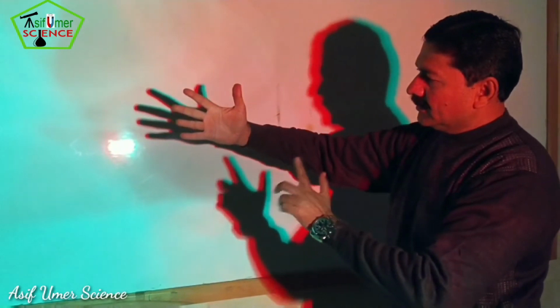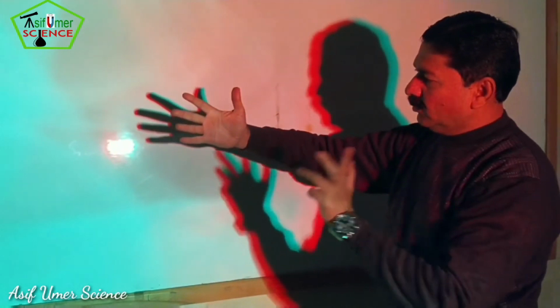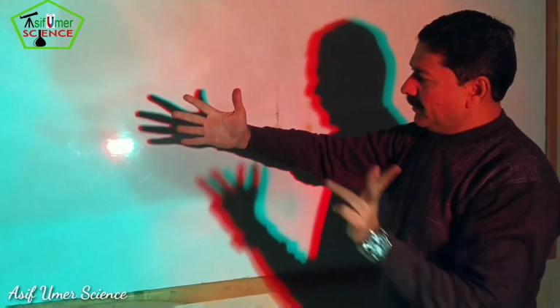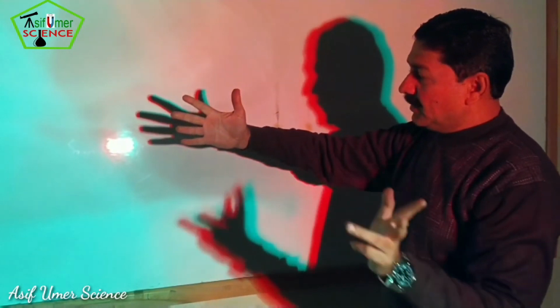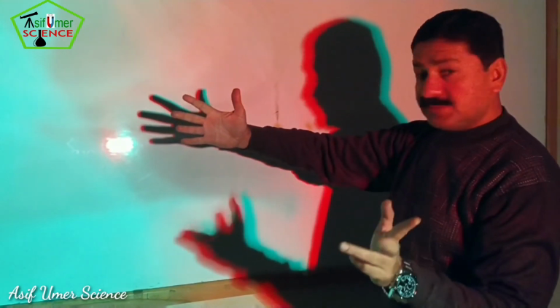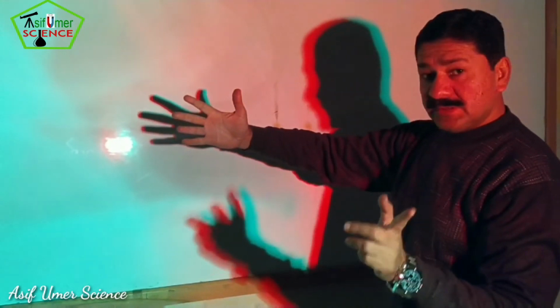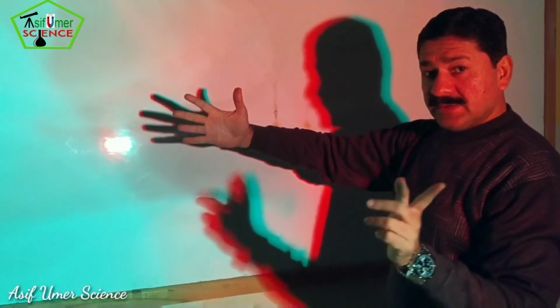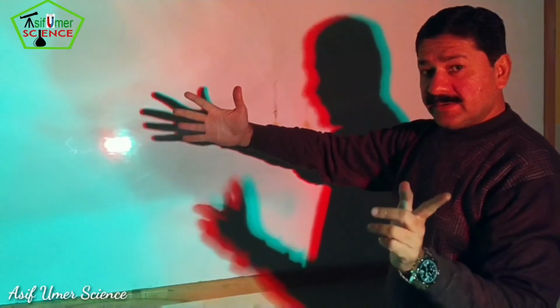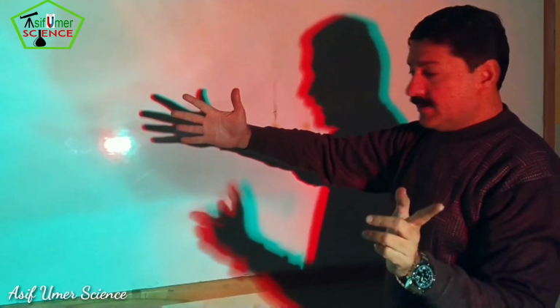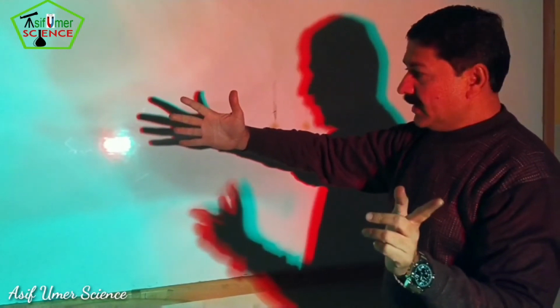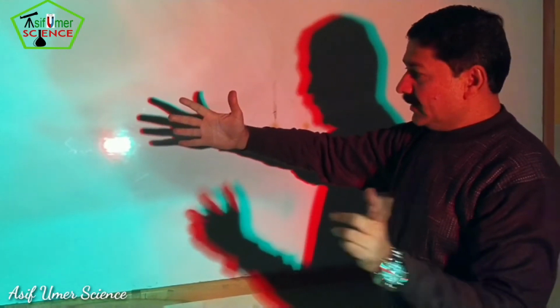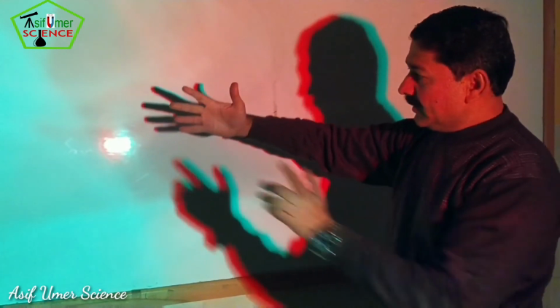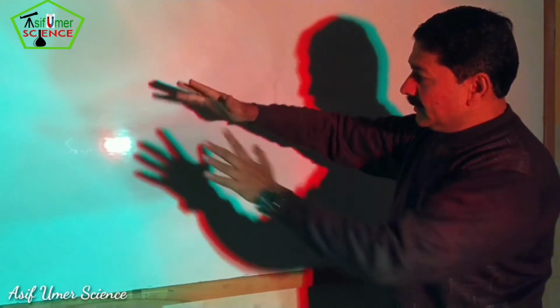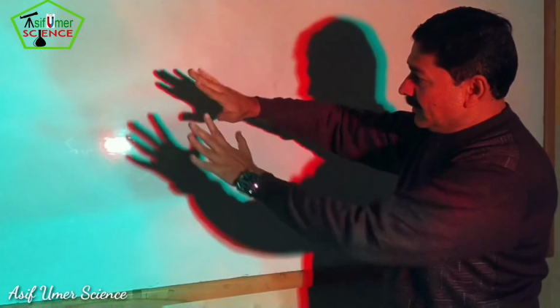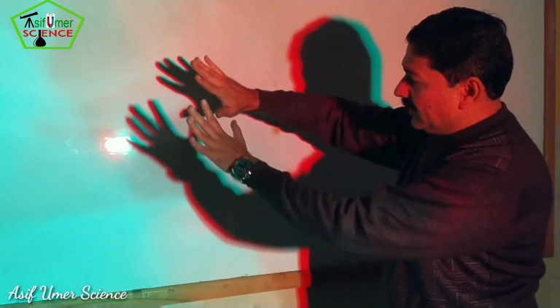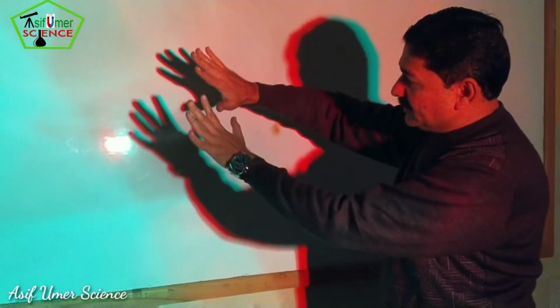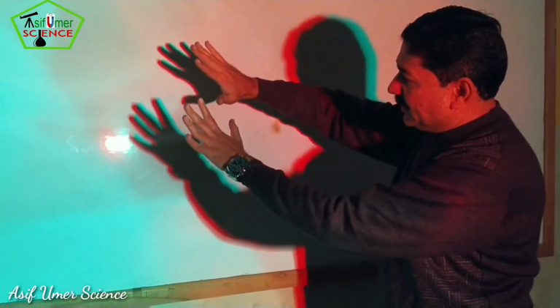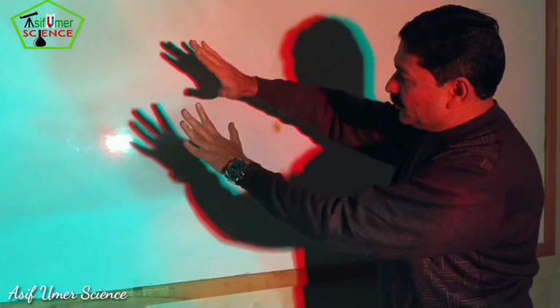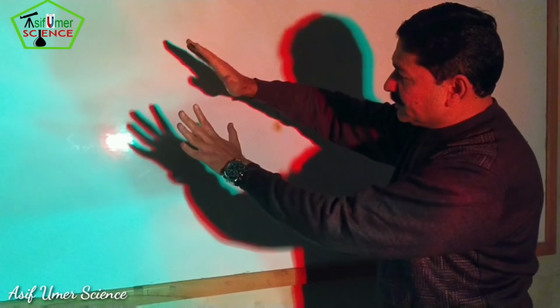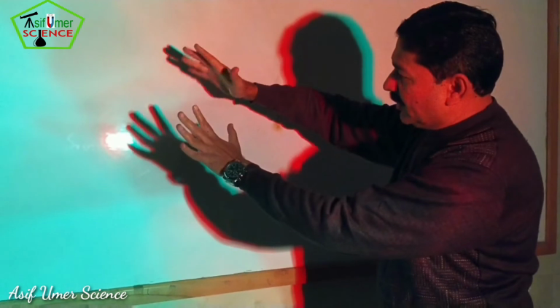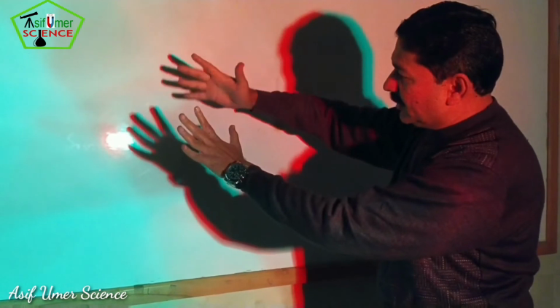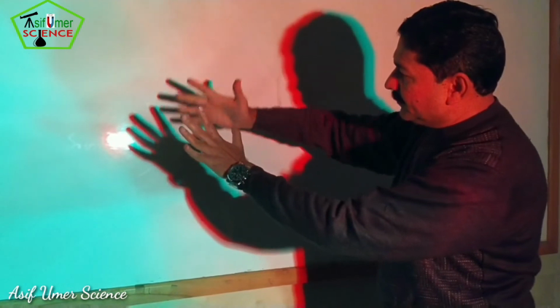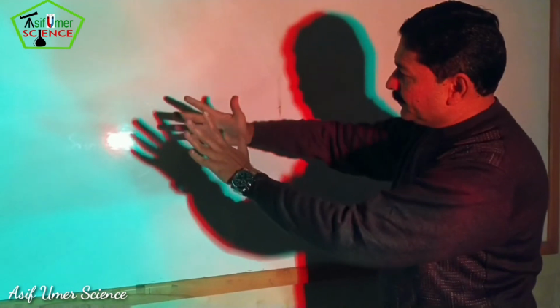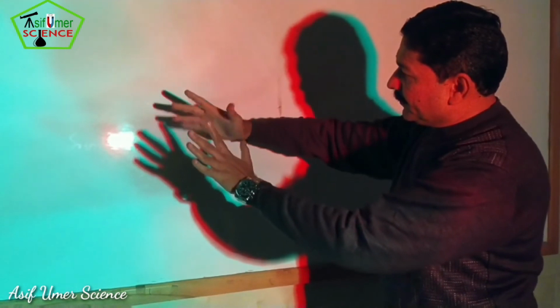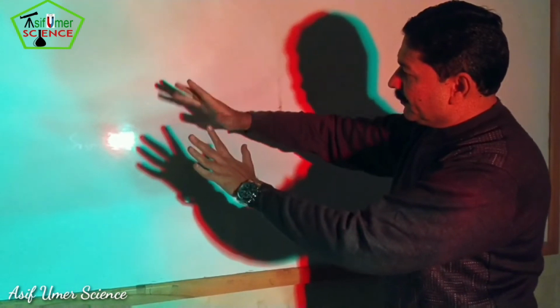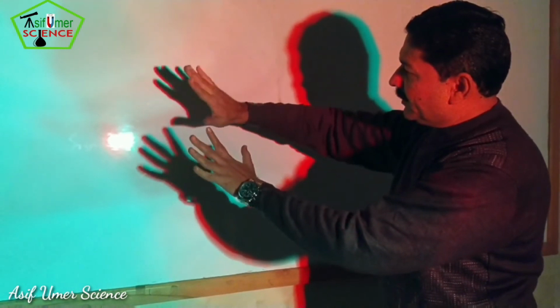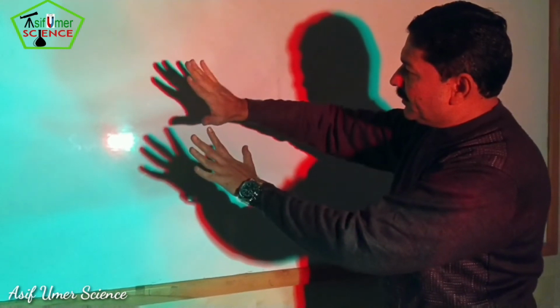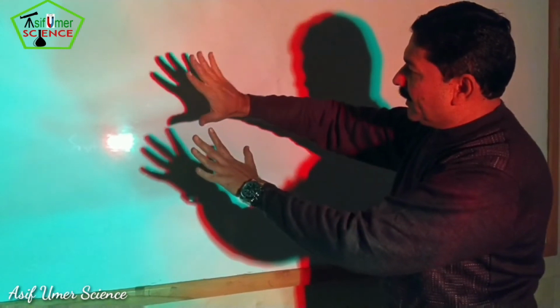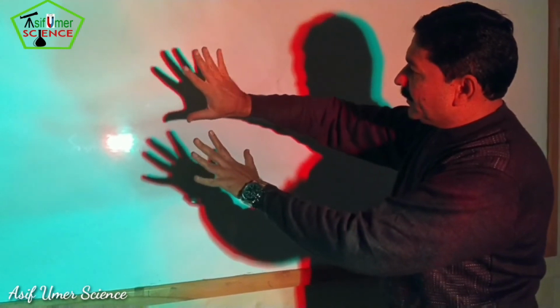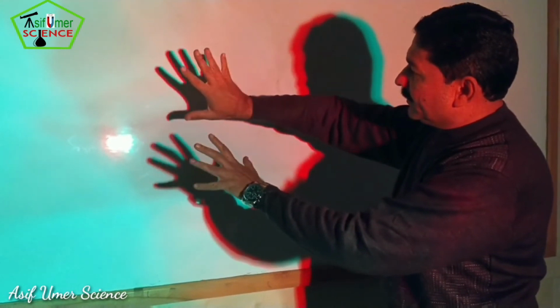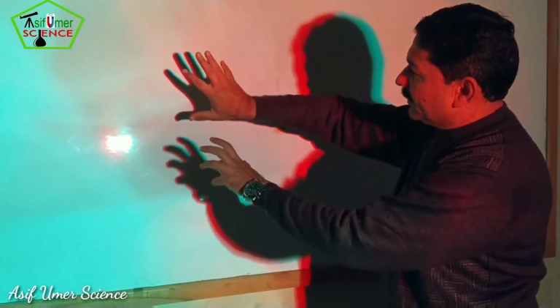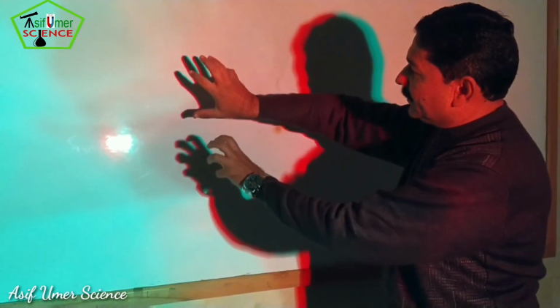With two light bulbs — red and green — the shadows are red and green.